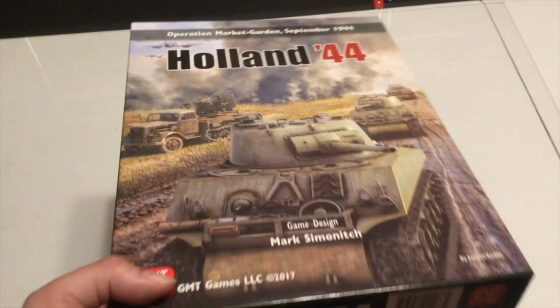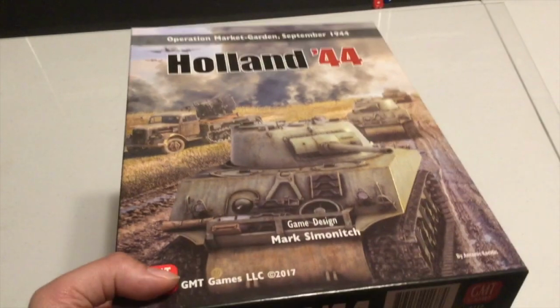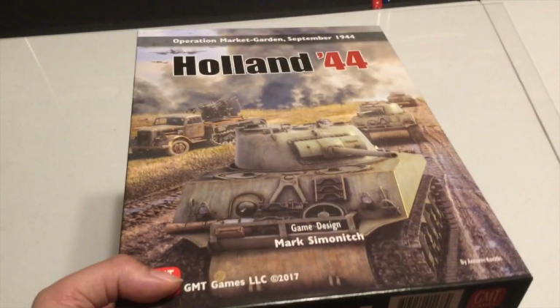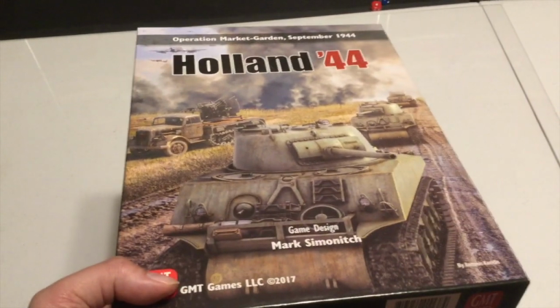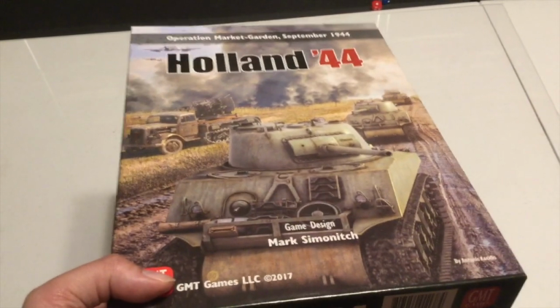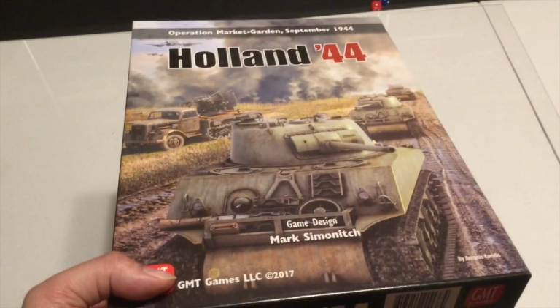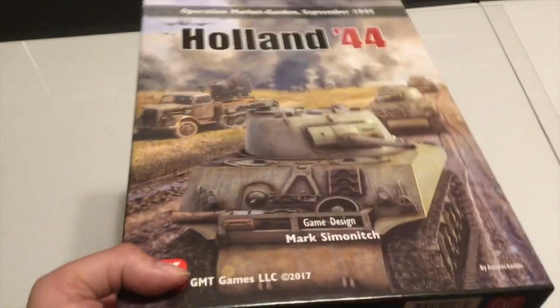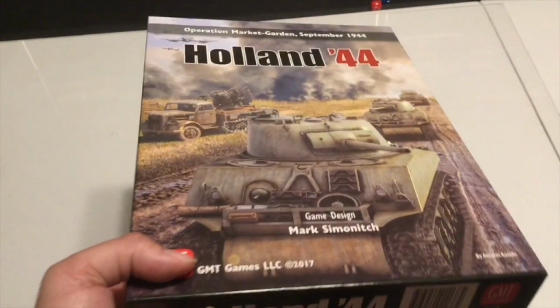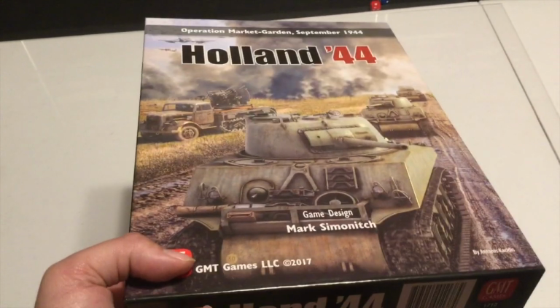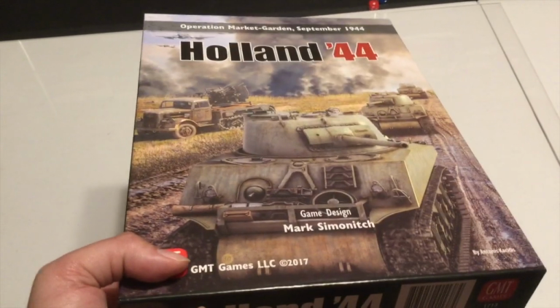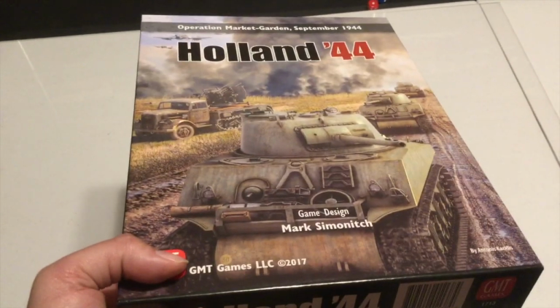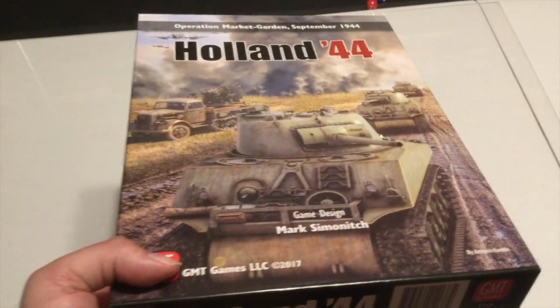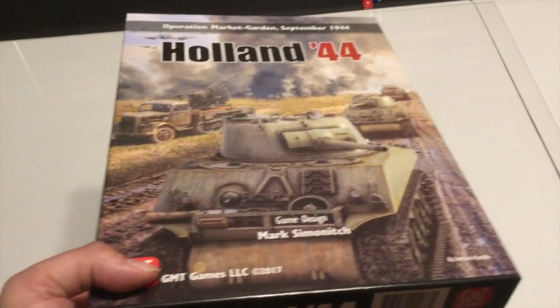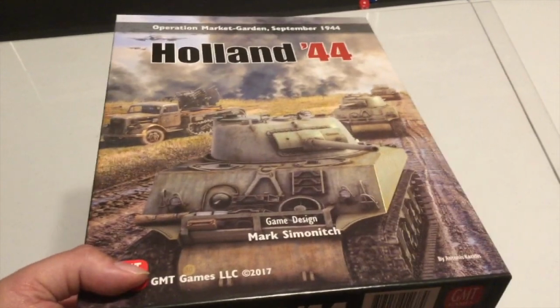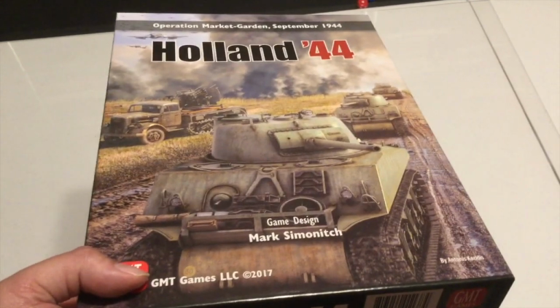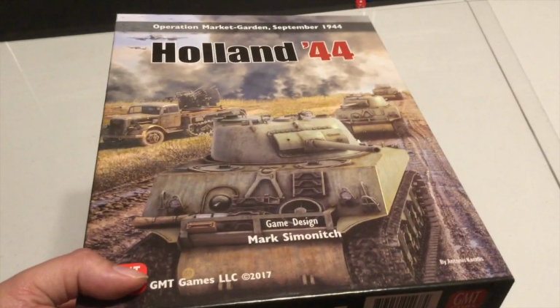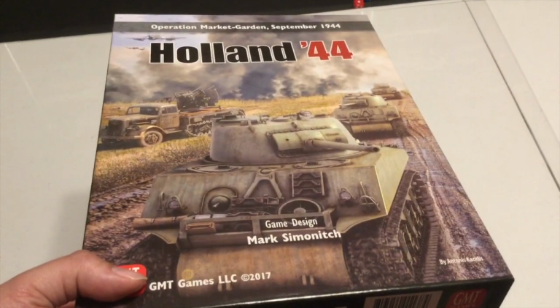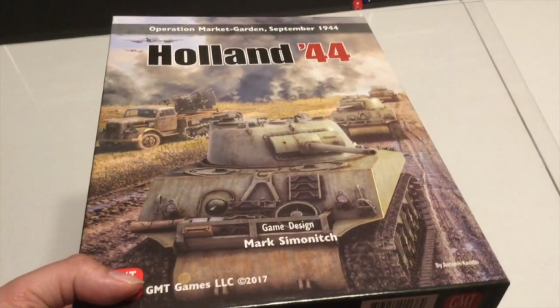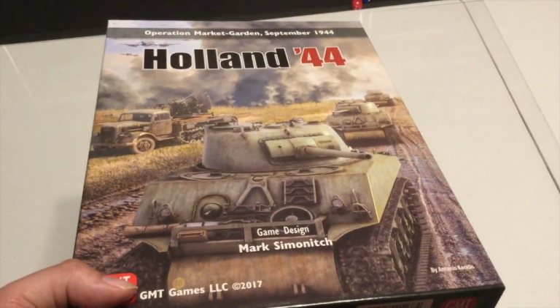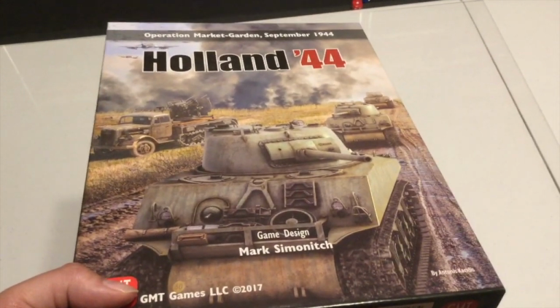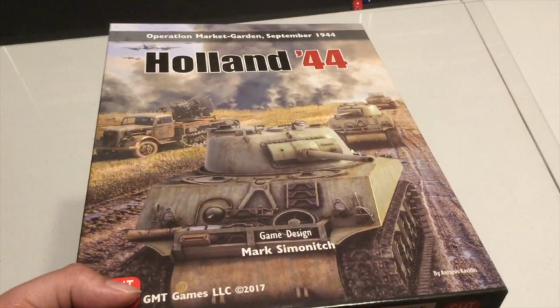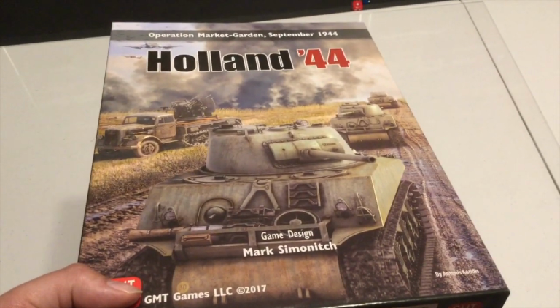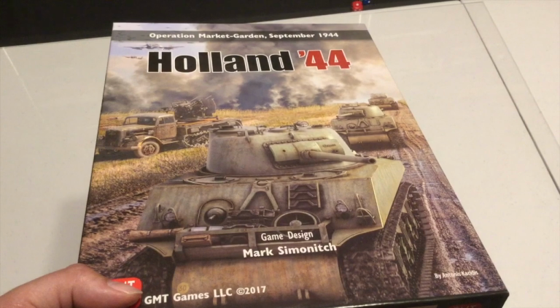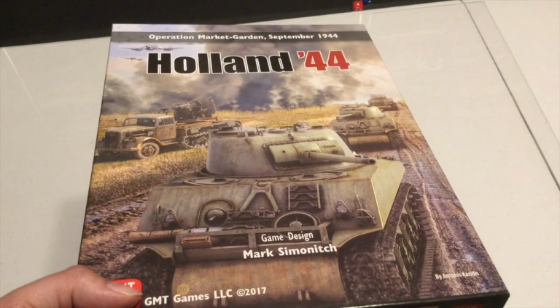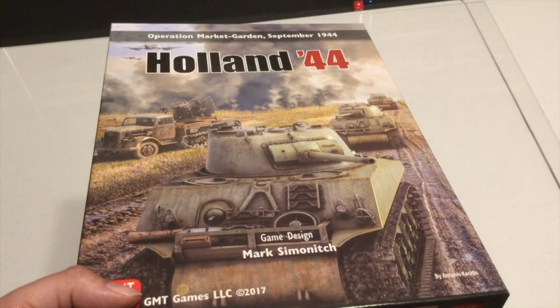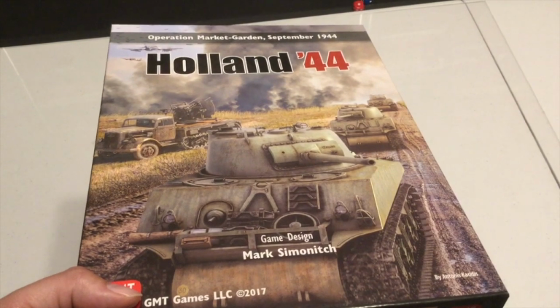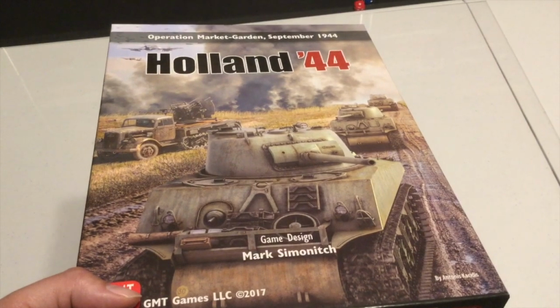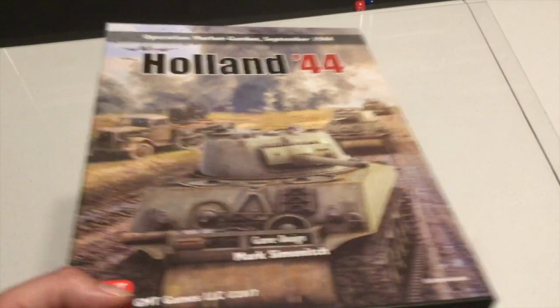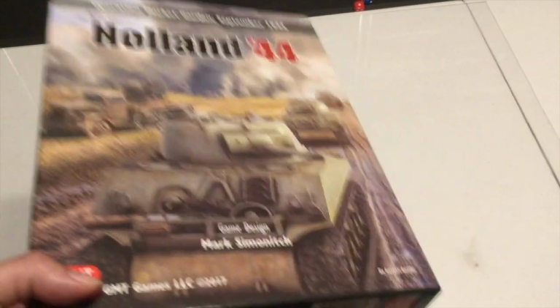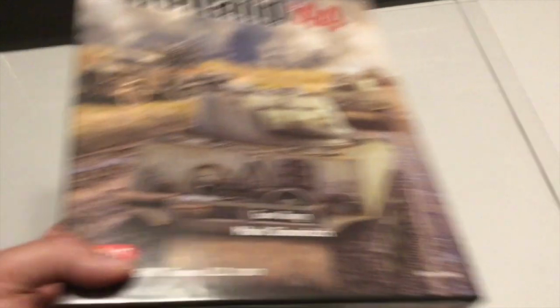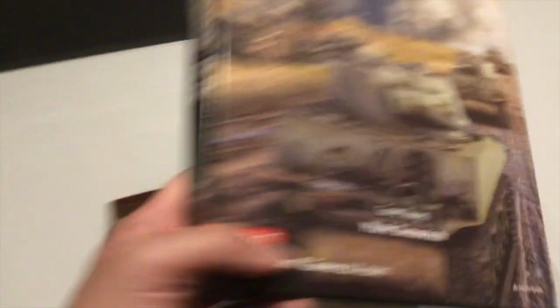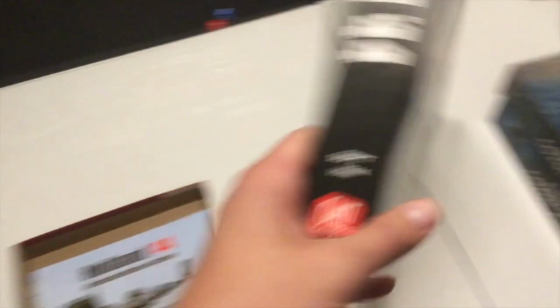Awesome cover art — love the cover art on this one. Let's go ahead and take a look inside the box and see what we got here.